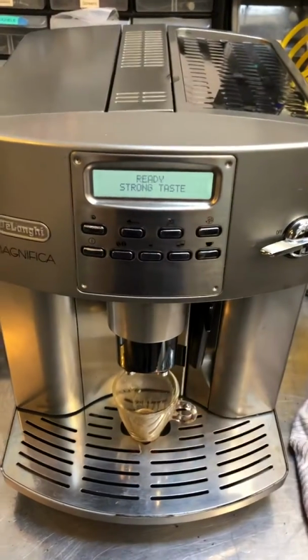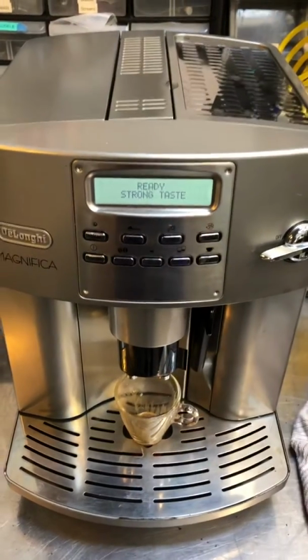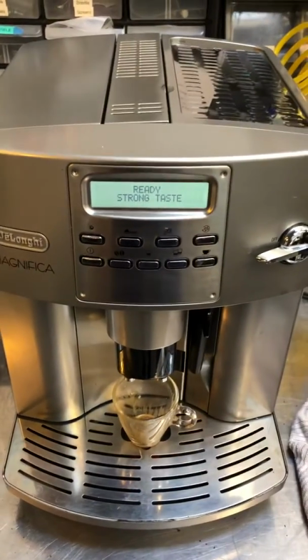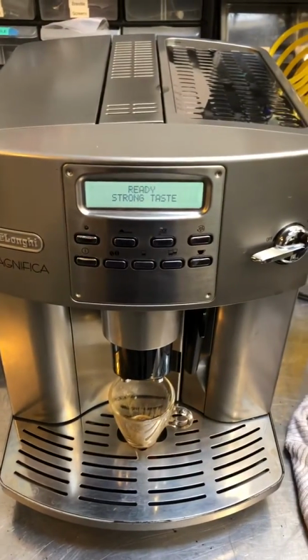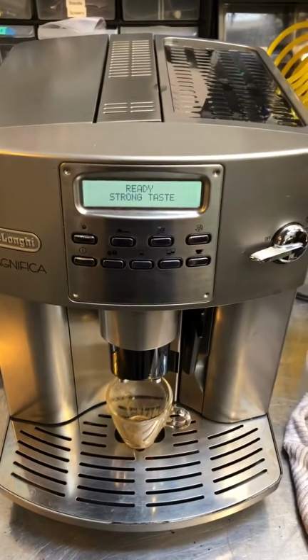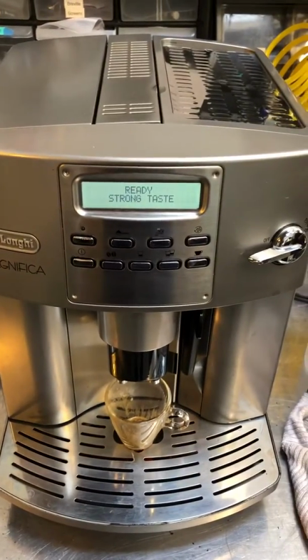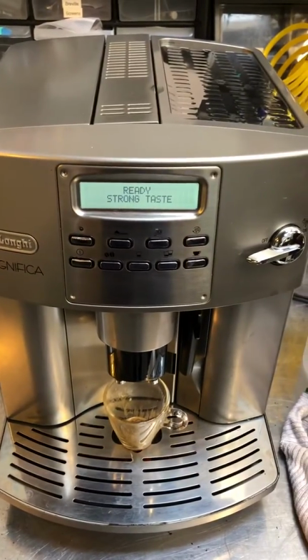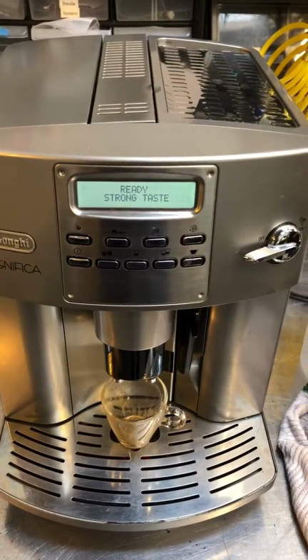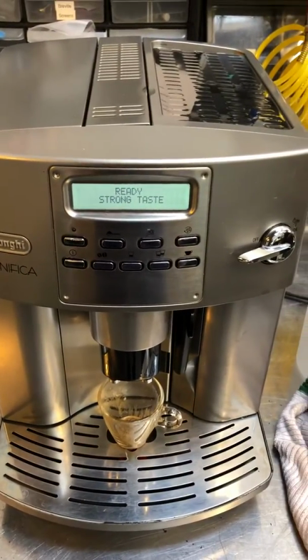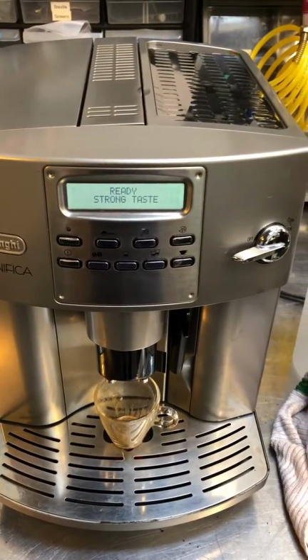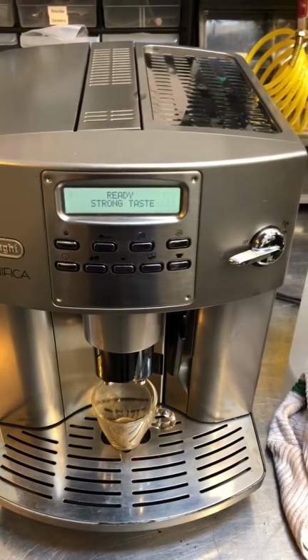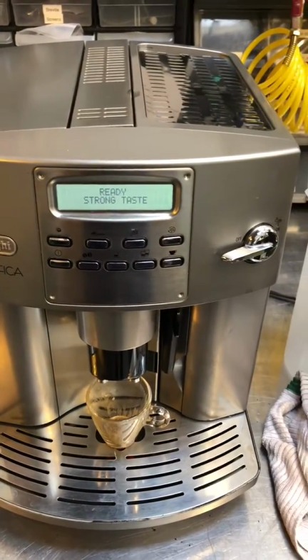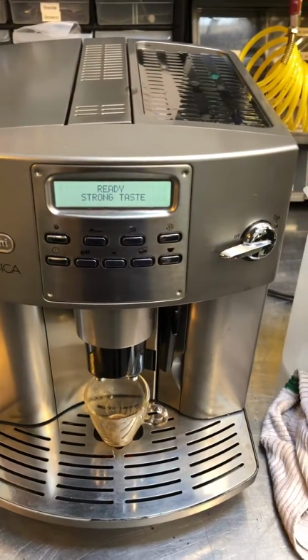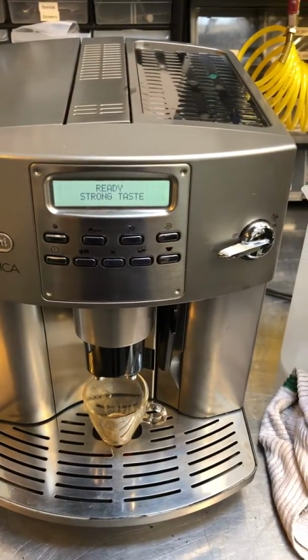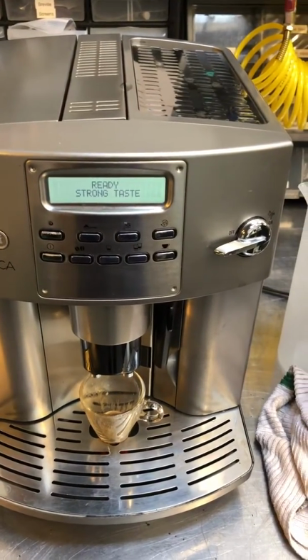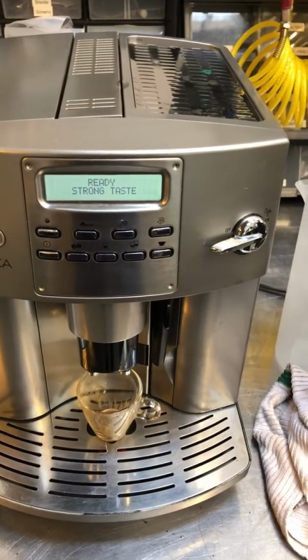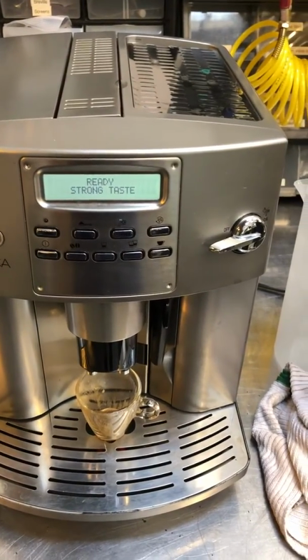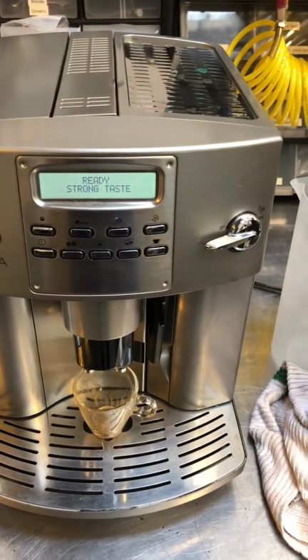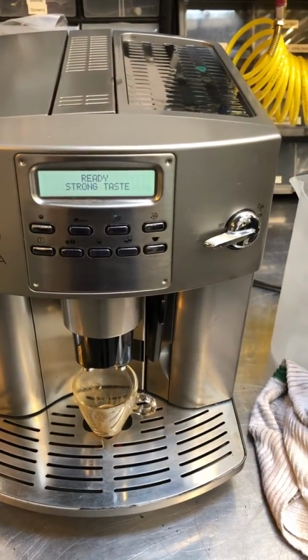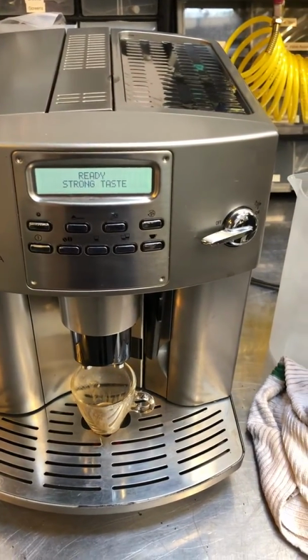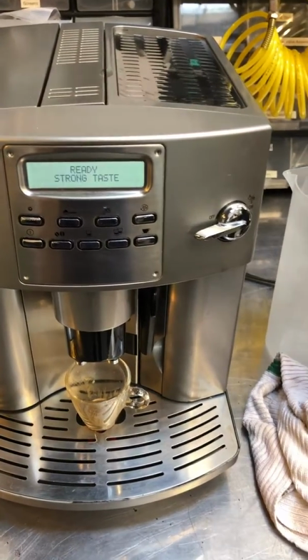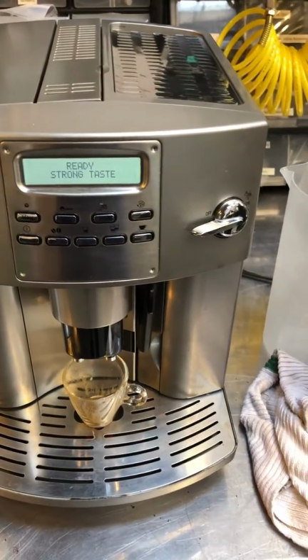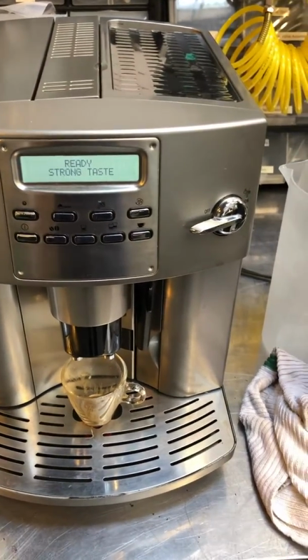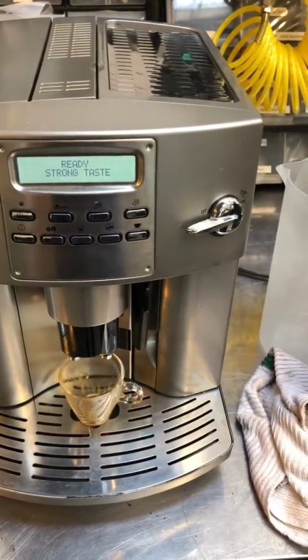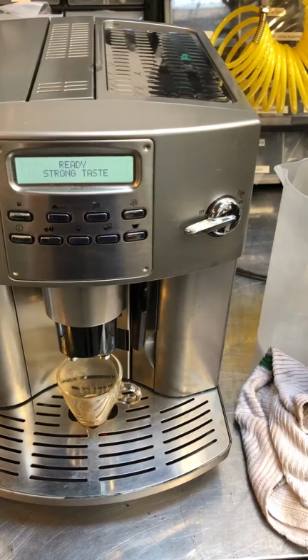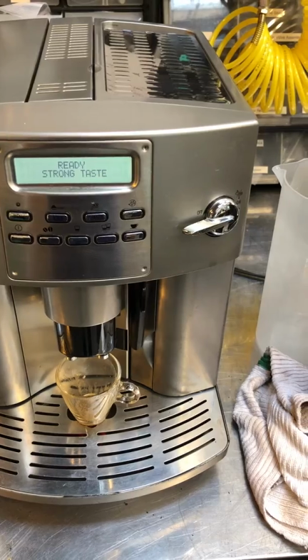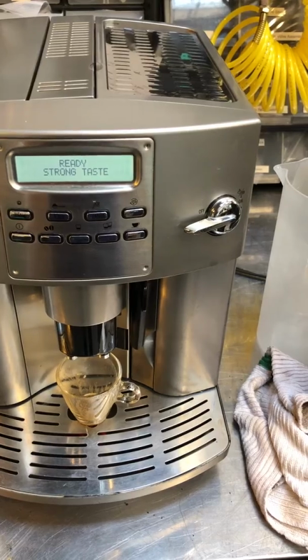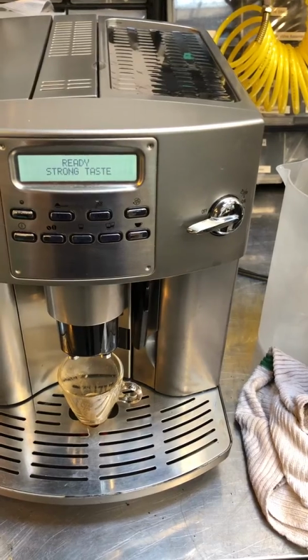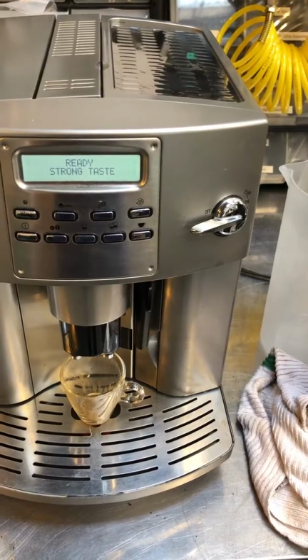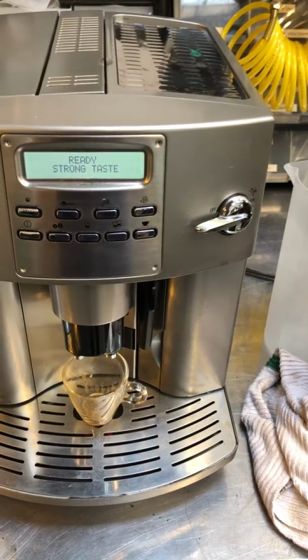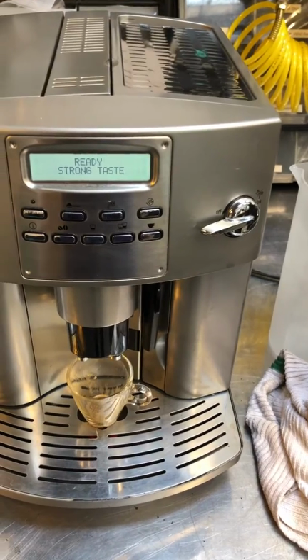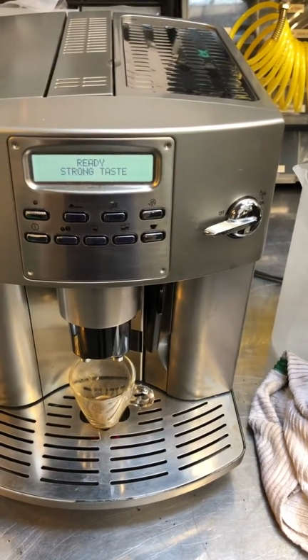And descaling — the customer did that every six weeks, so it wasn't entirely necessary, but it's part of the process that we do.